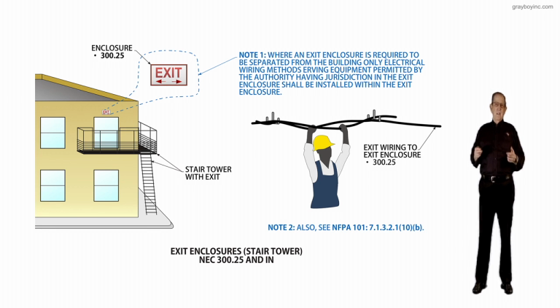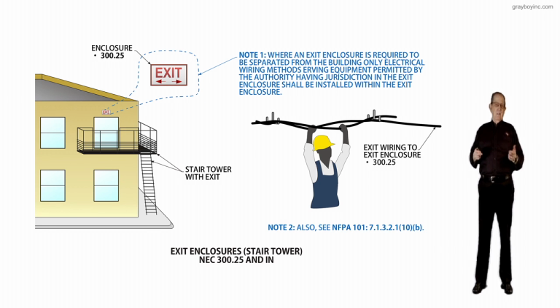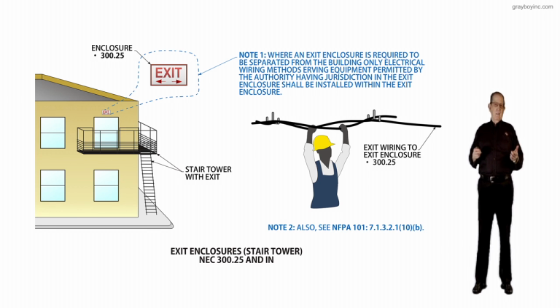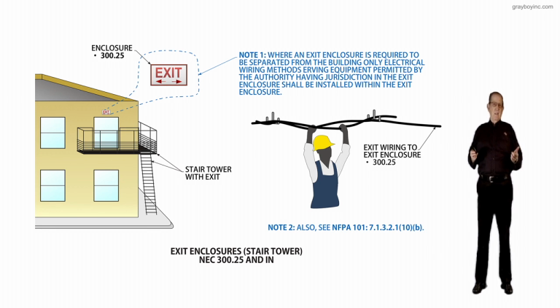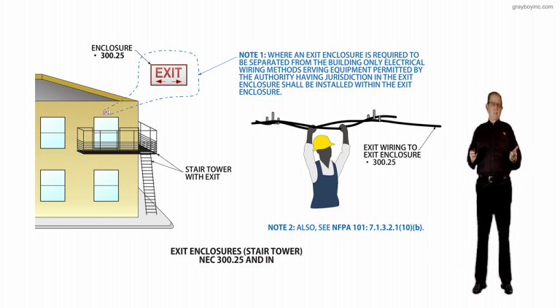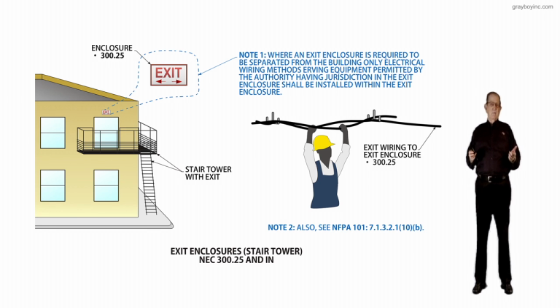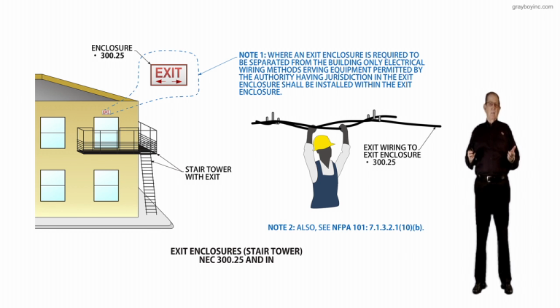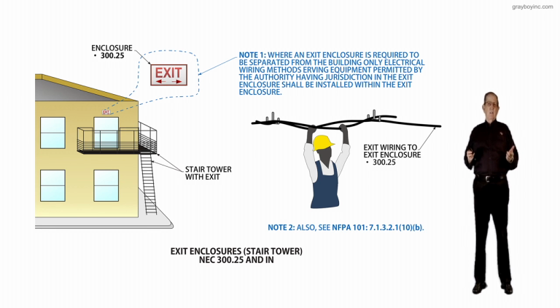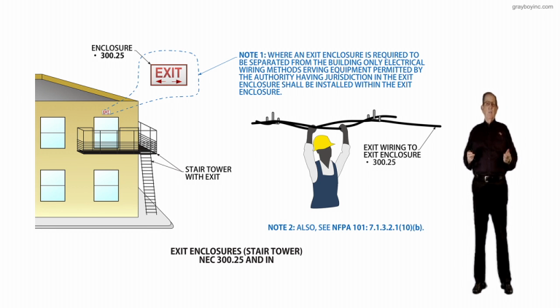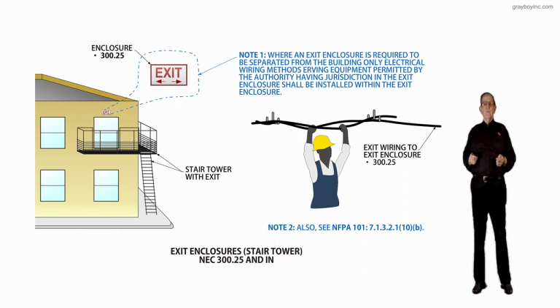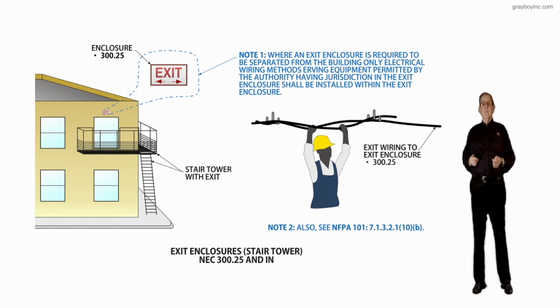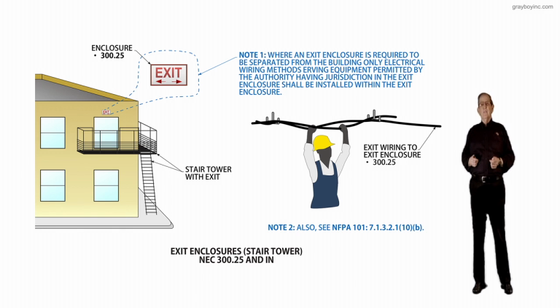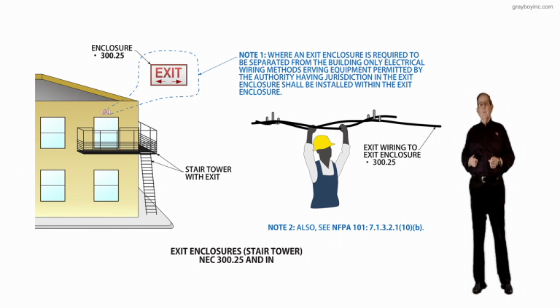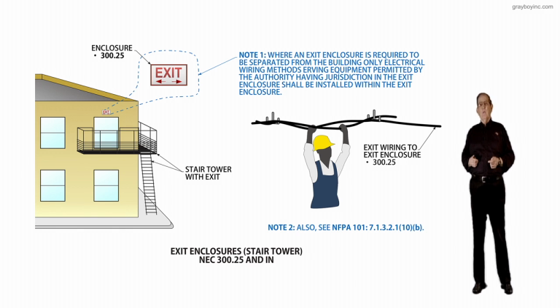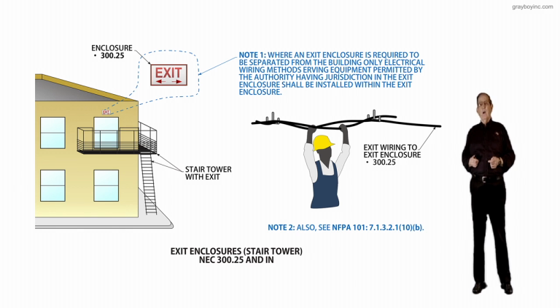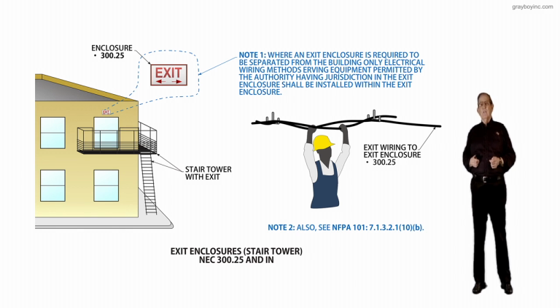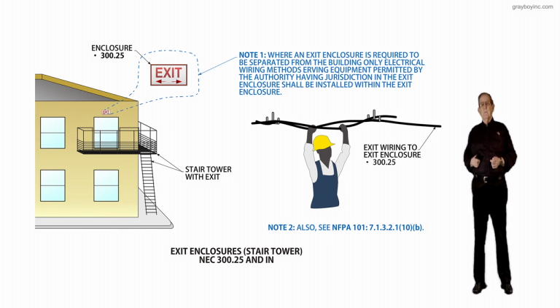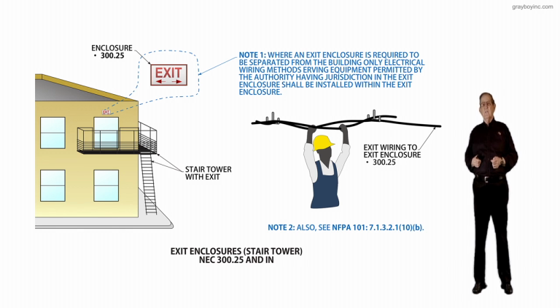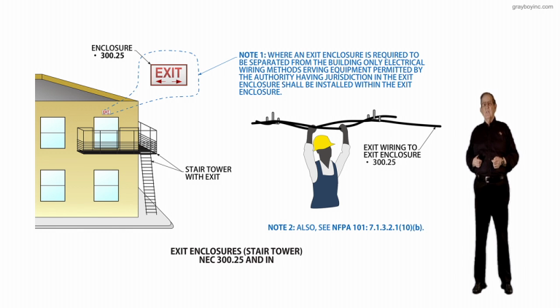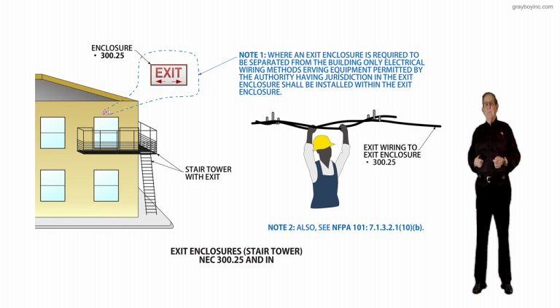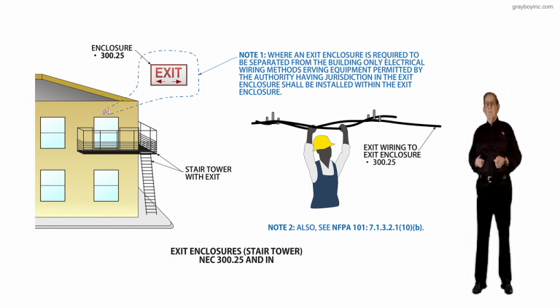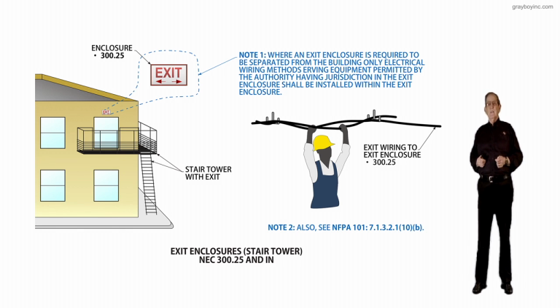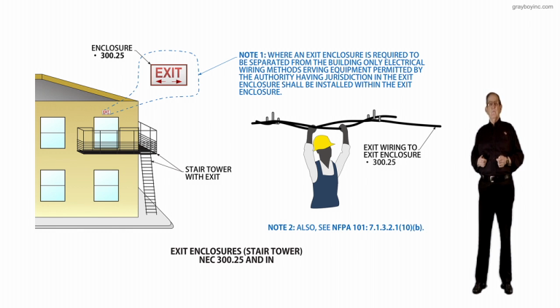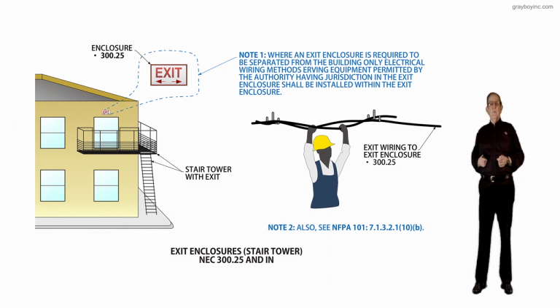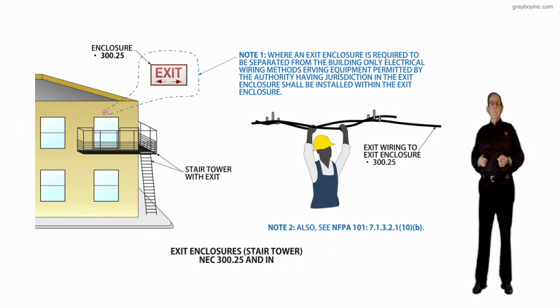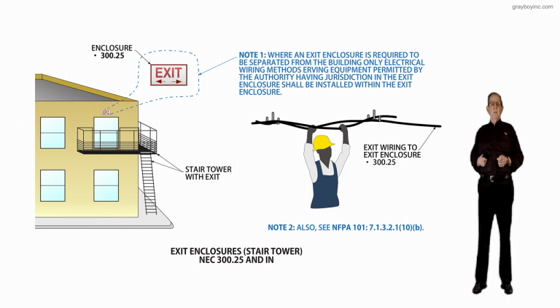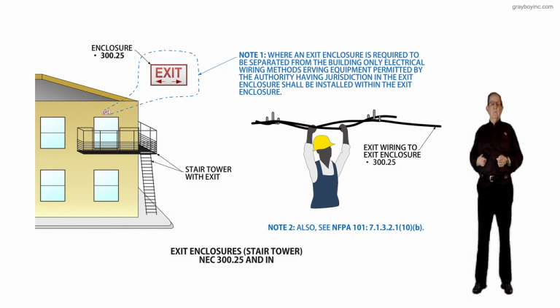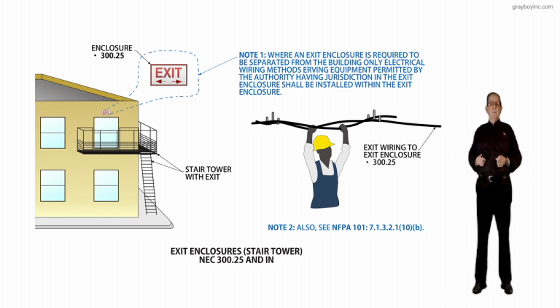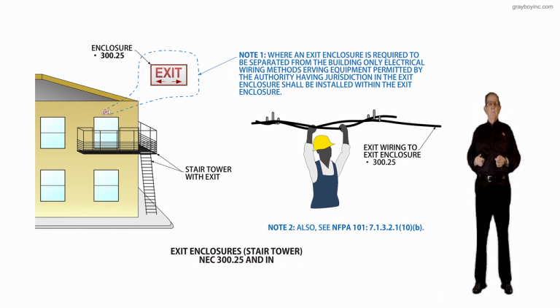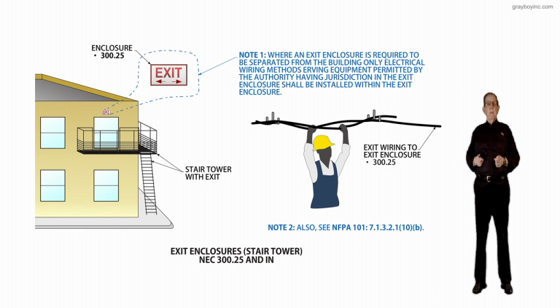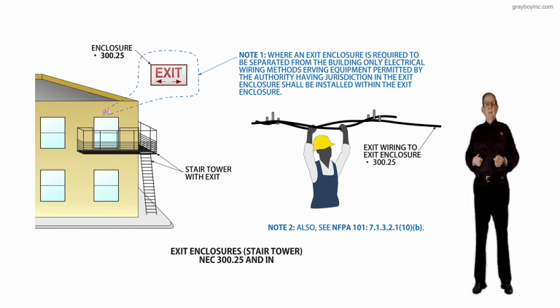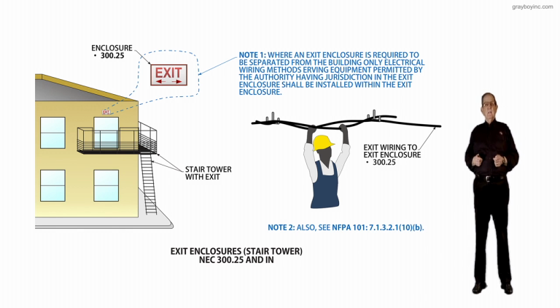This applies where an exit enclosure is required to be separated from the building.